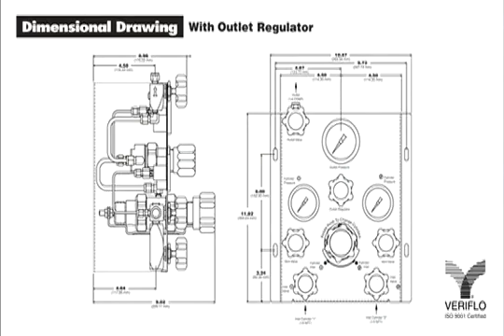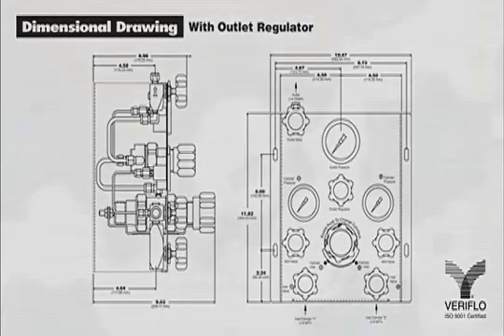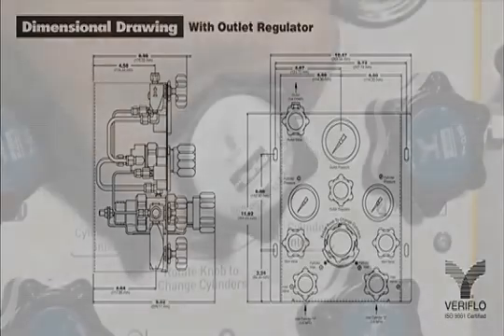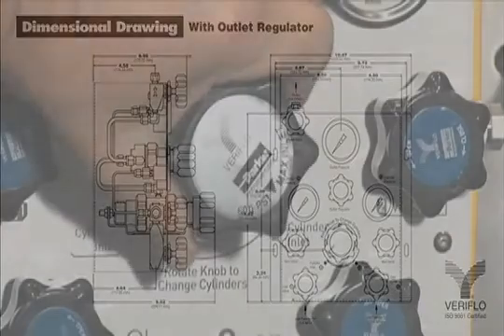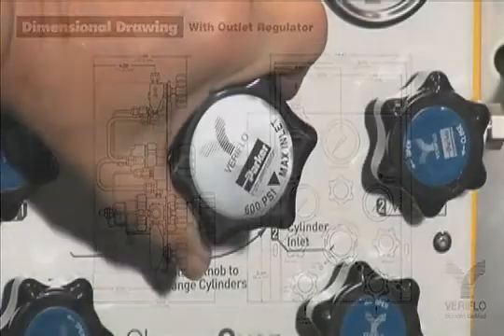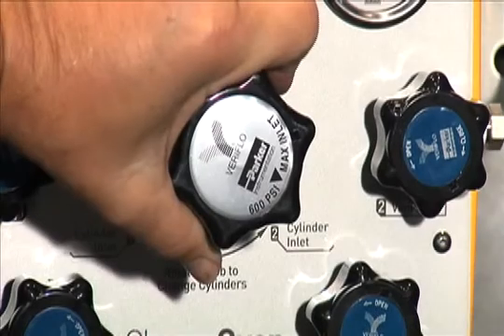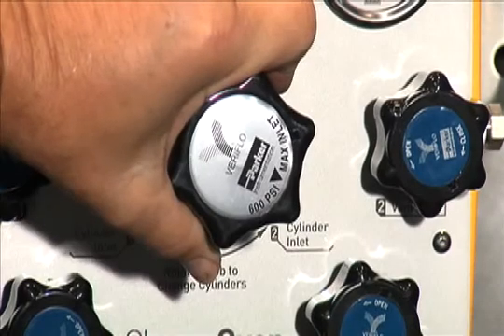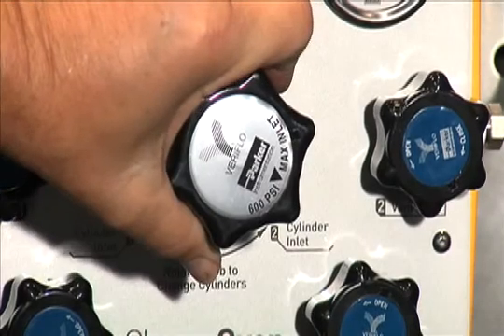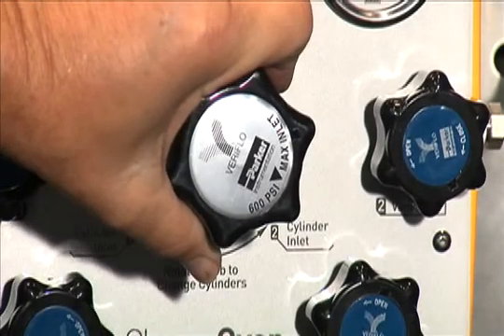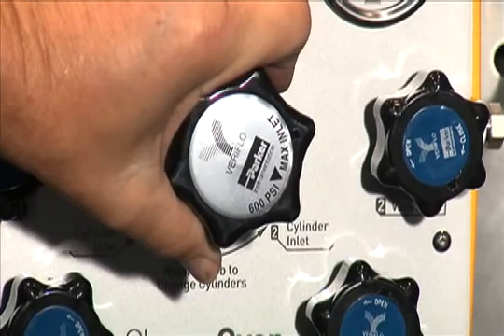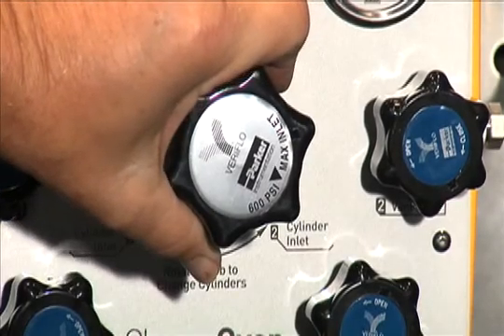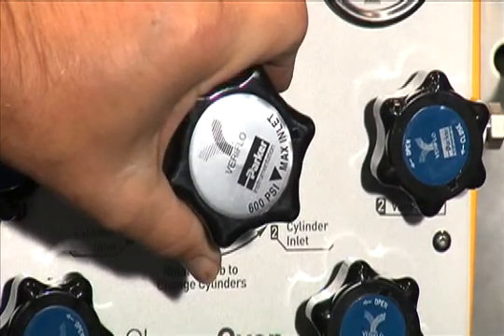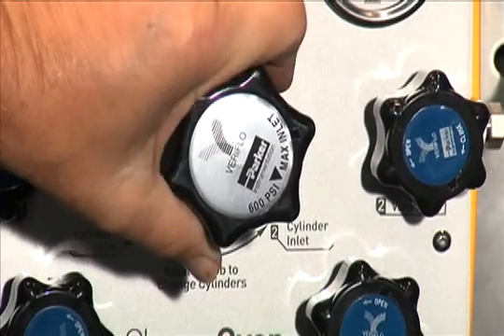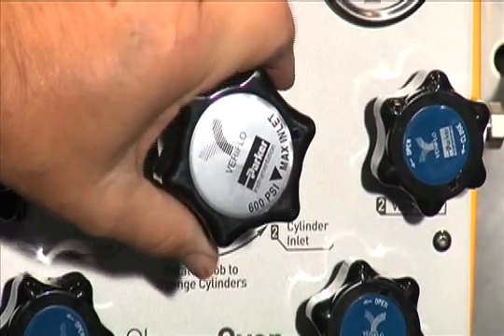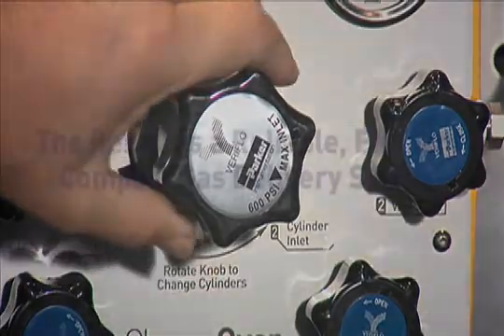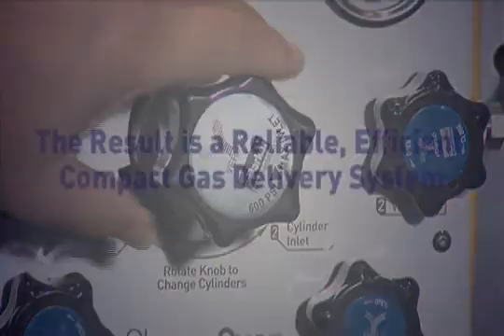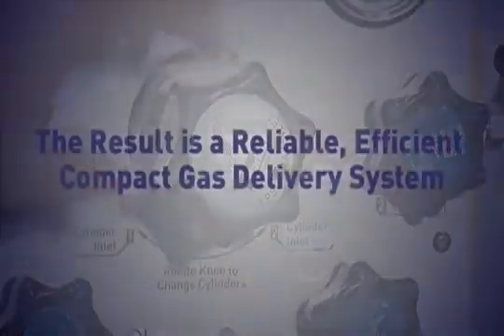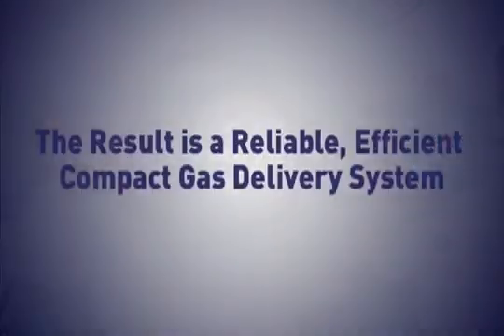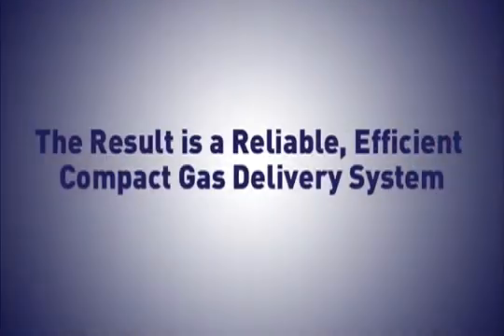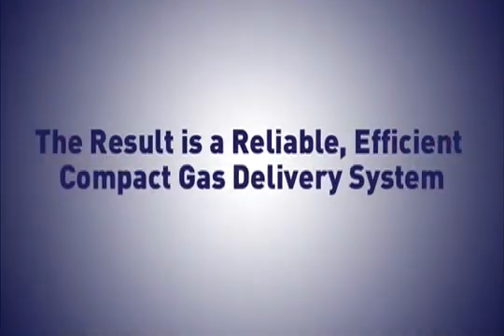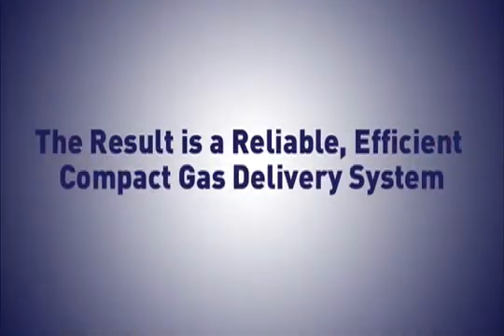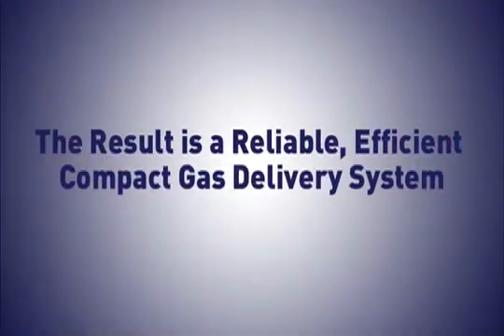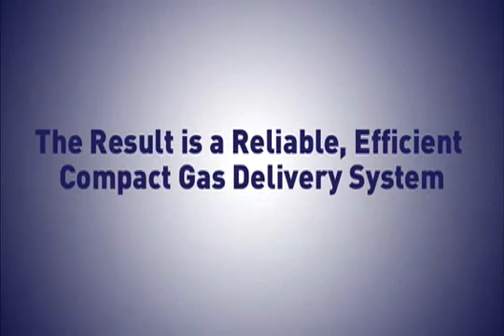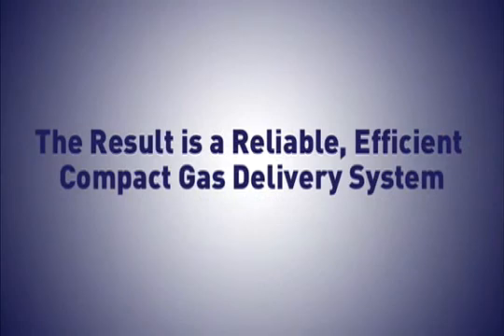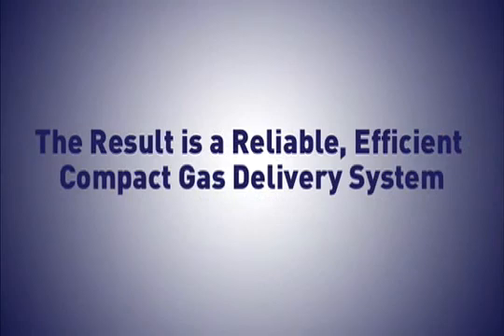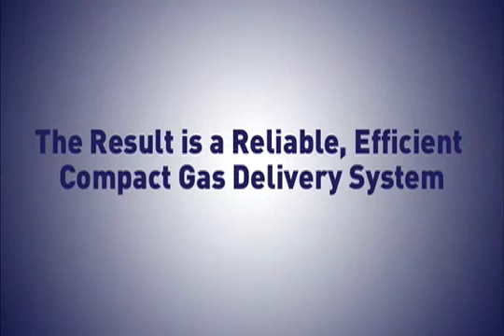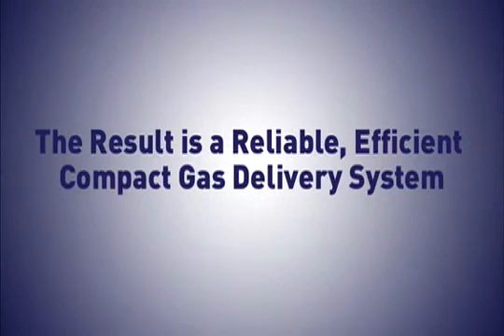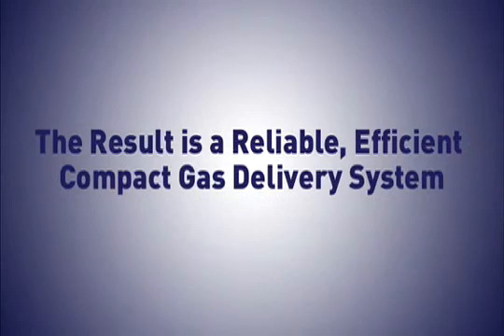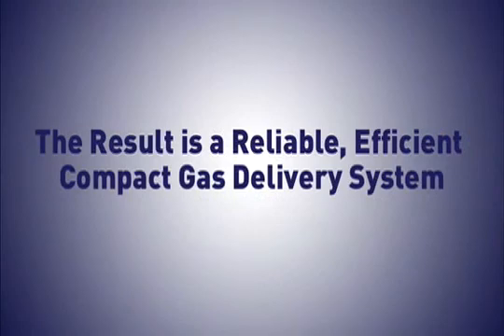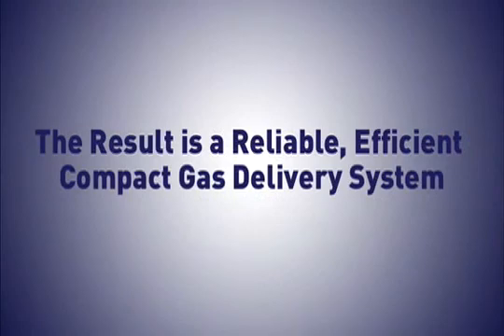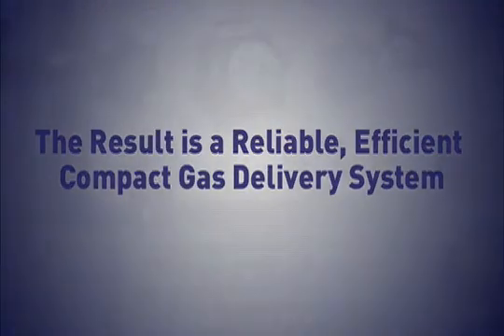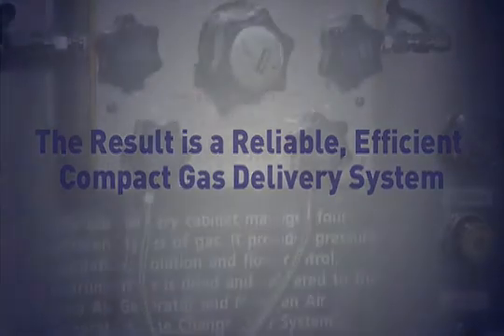Together with the NOVA Series Diaphragm Valves, the result is a reliable, efficient, compact gas delivery system.